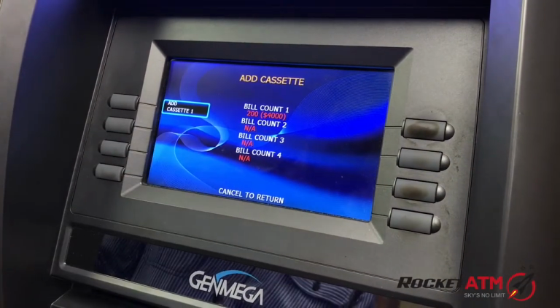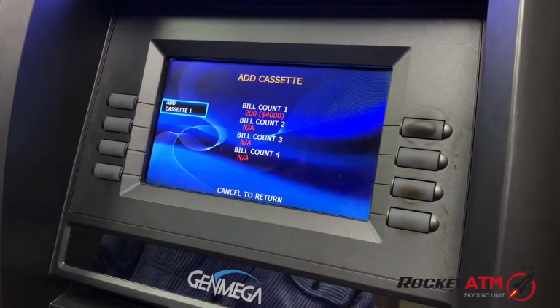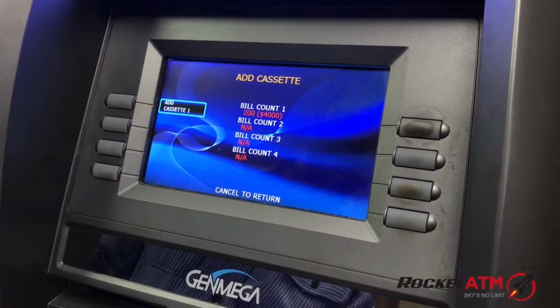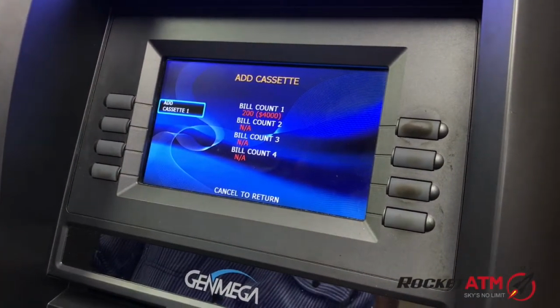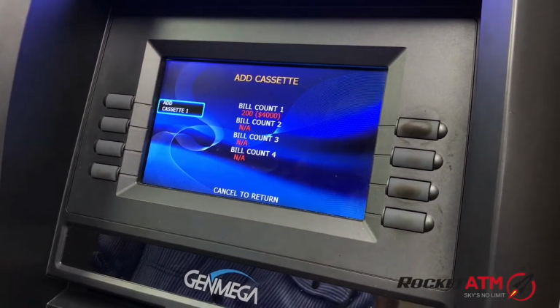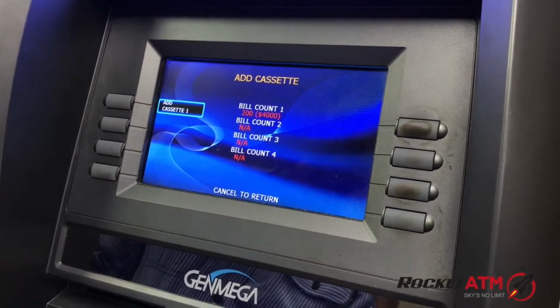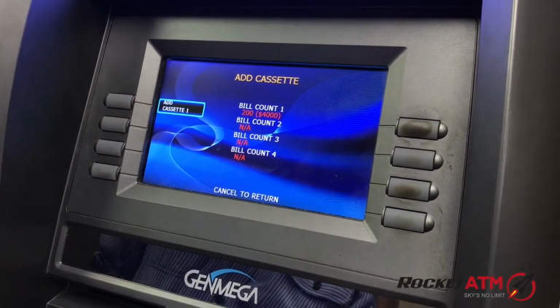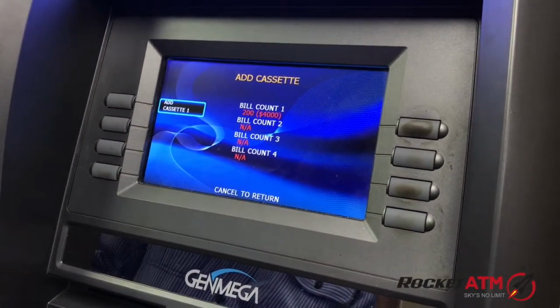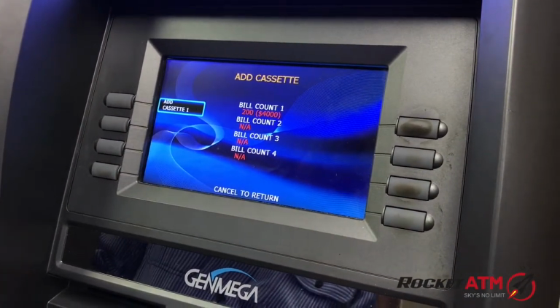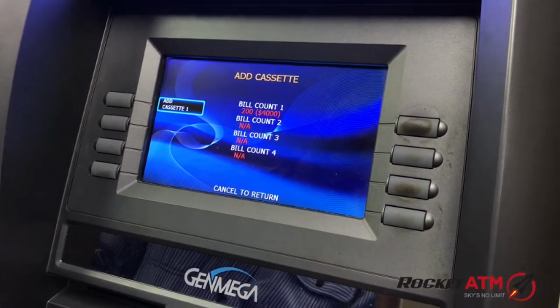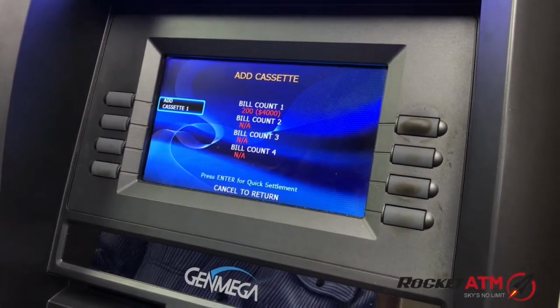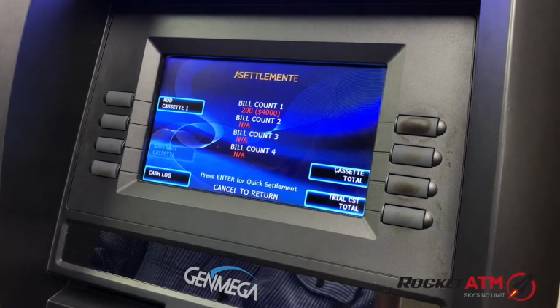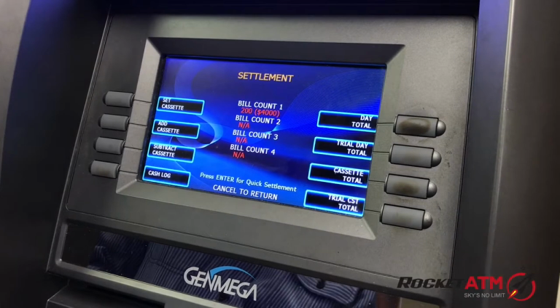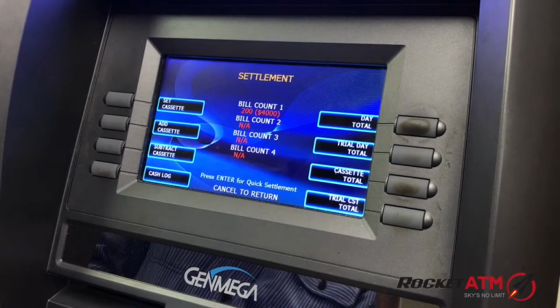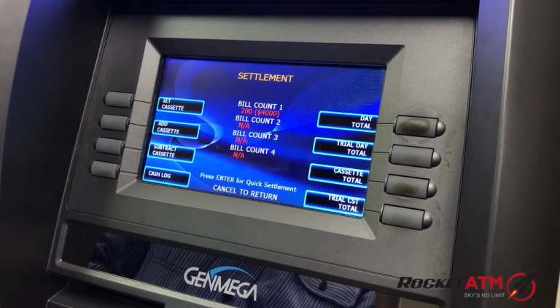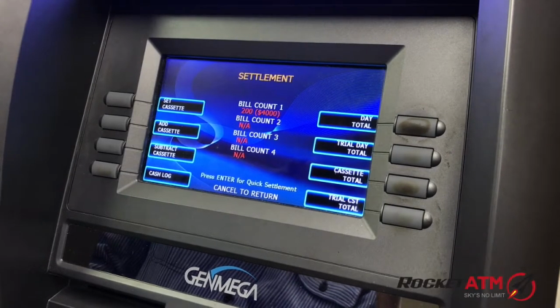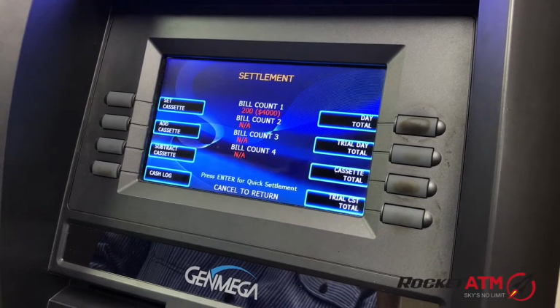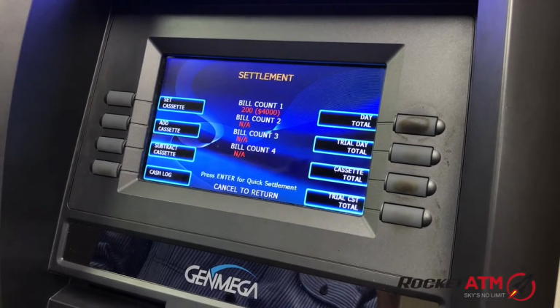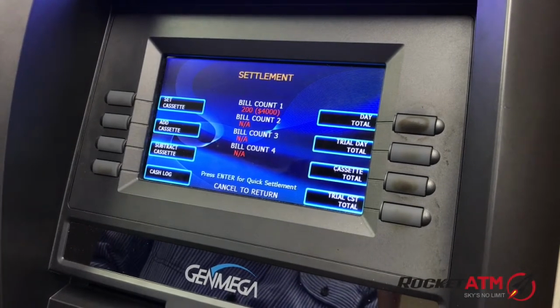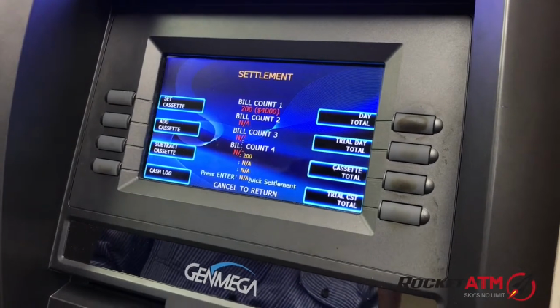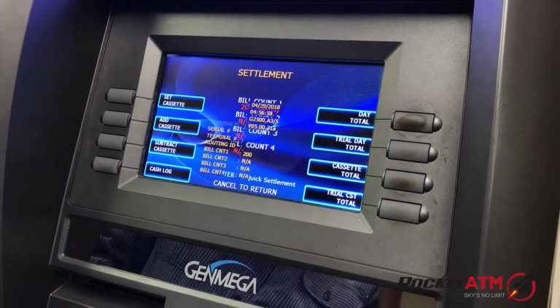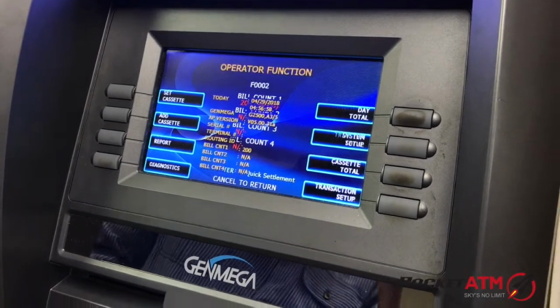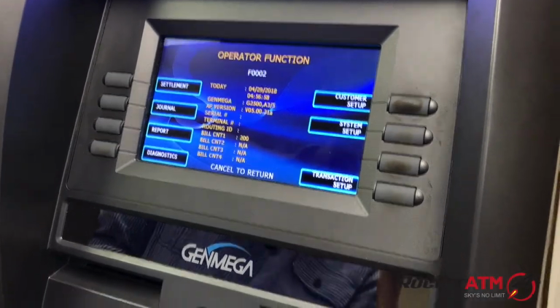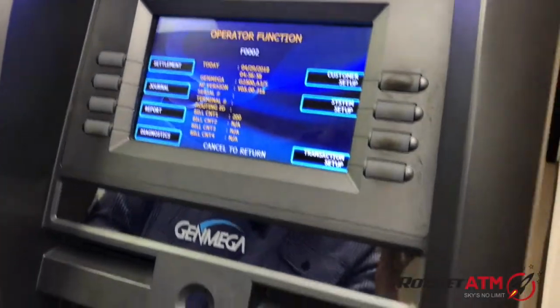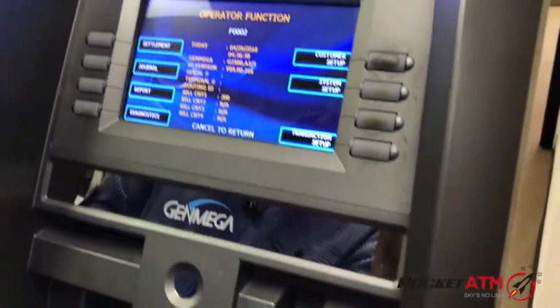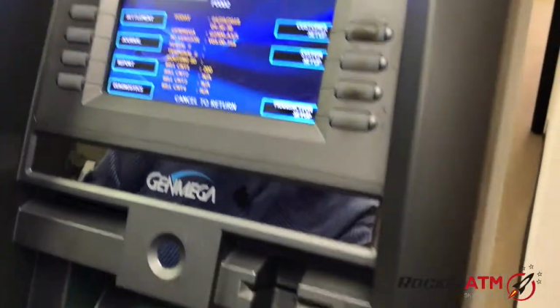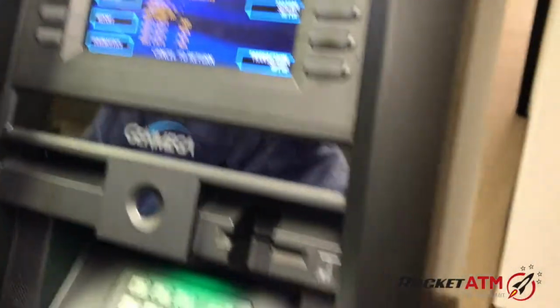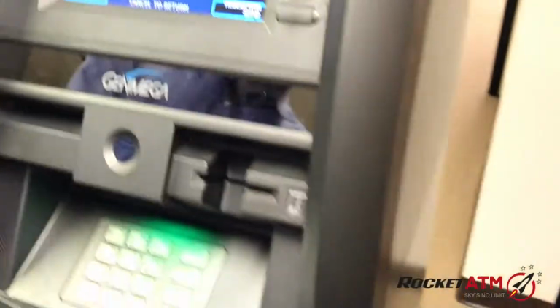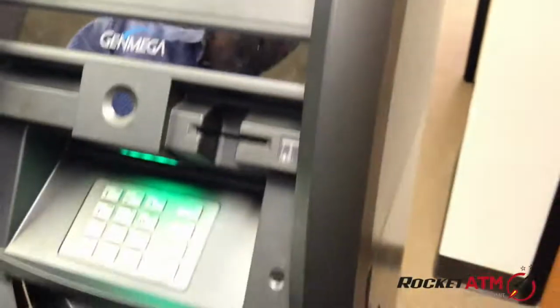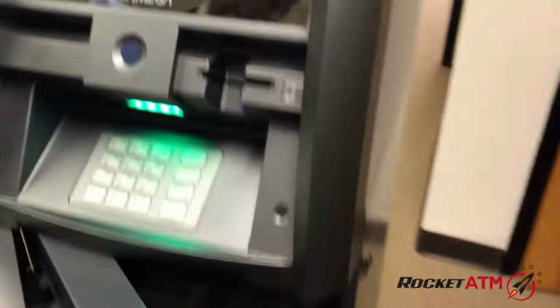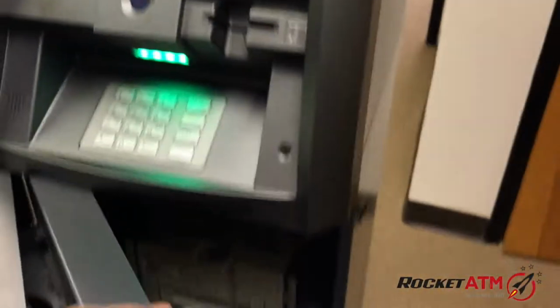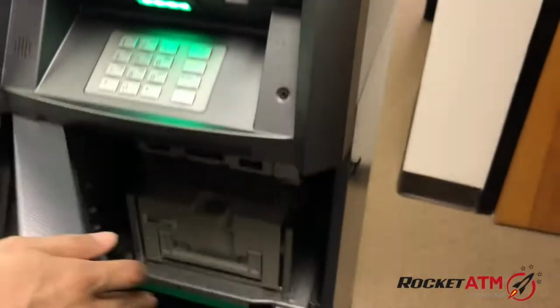Hit Cancel, Cancel, Cancel all the way out, and then you can open the bottom safe door.